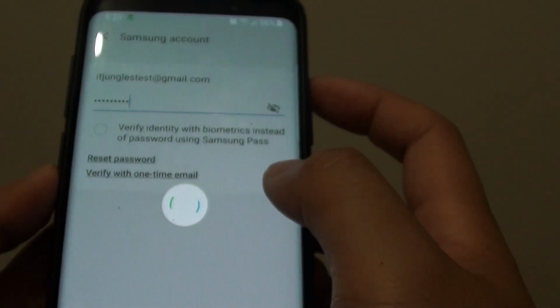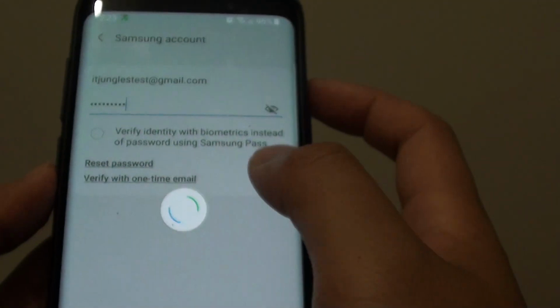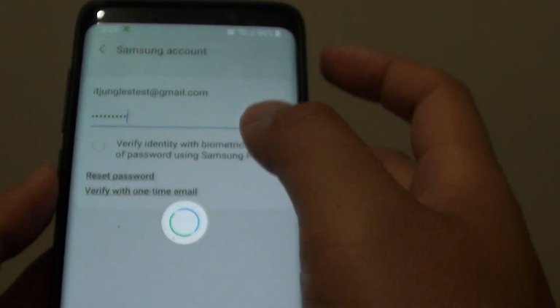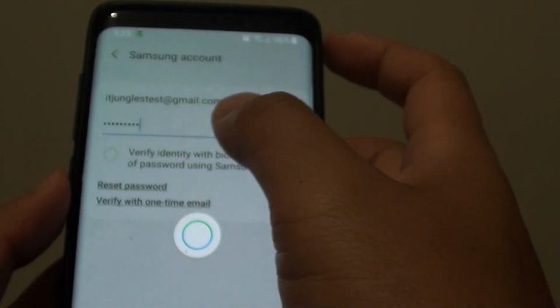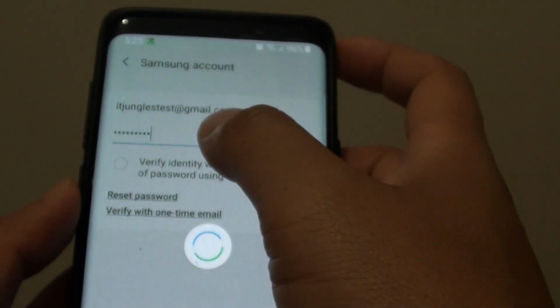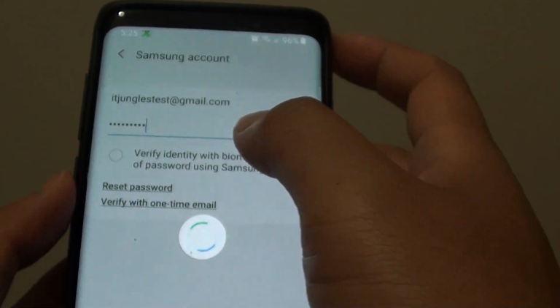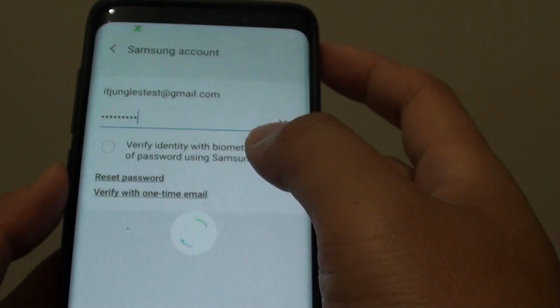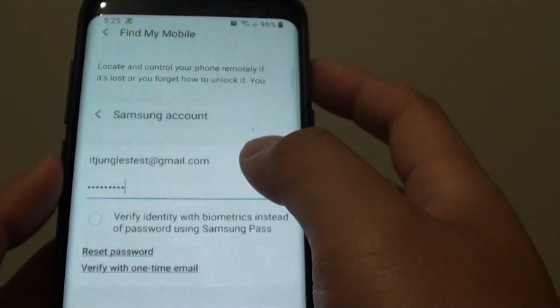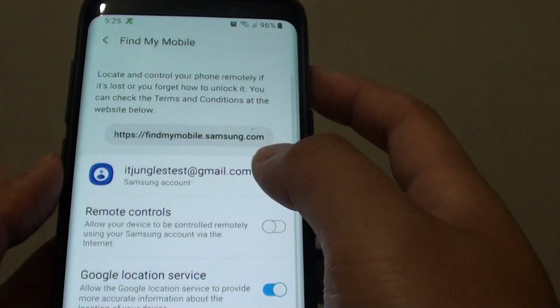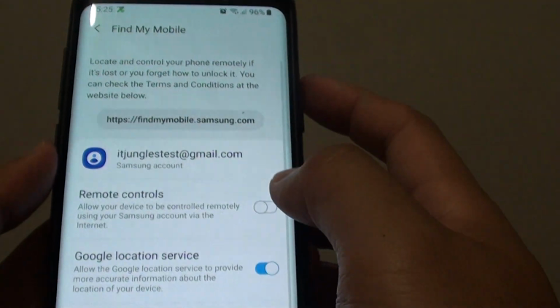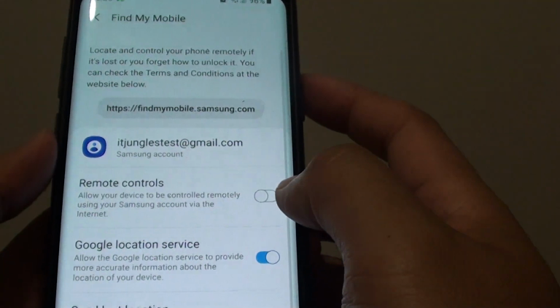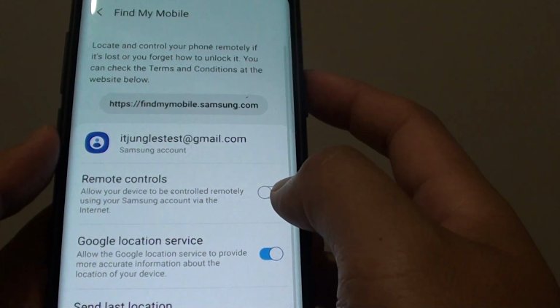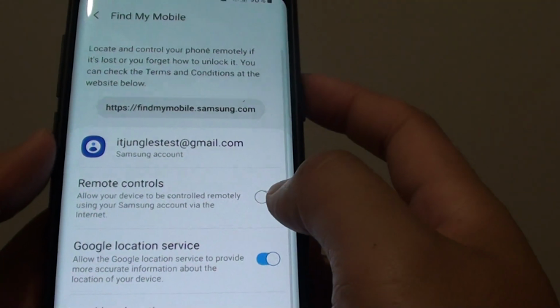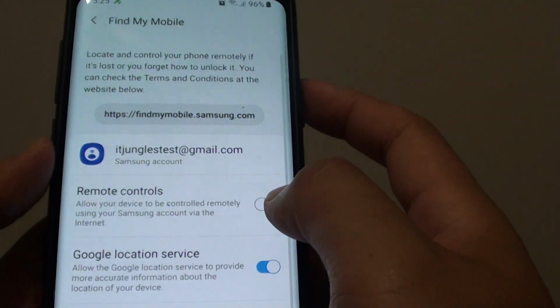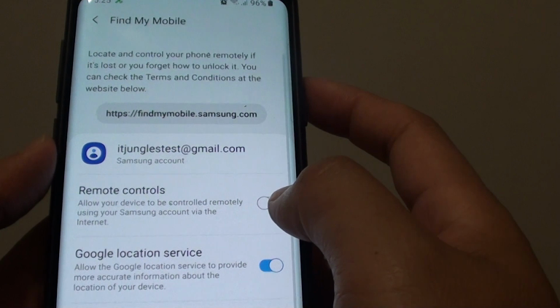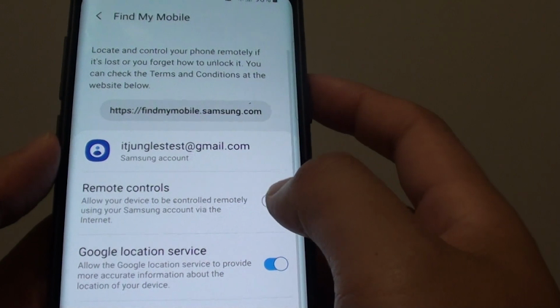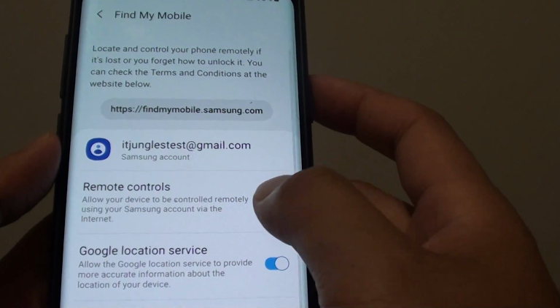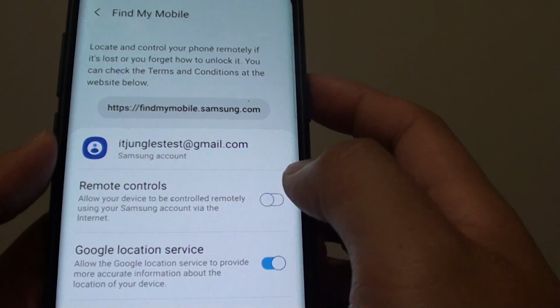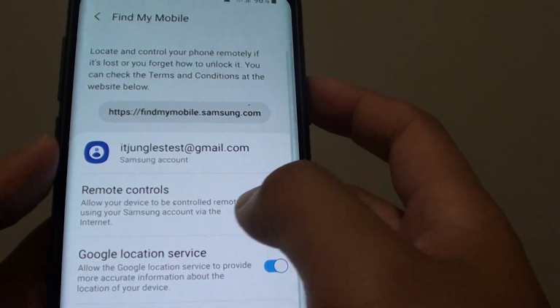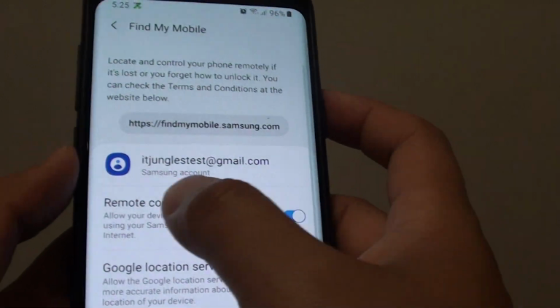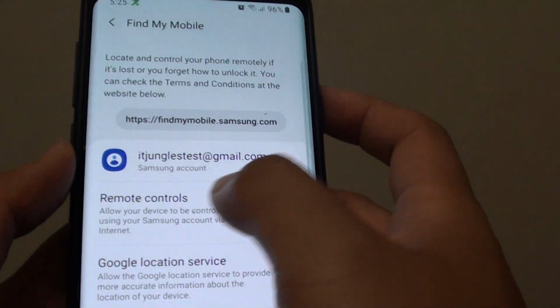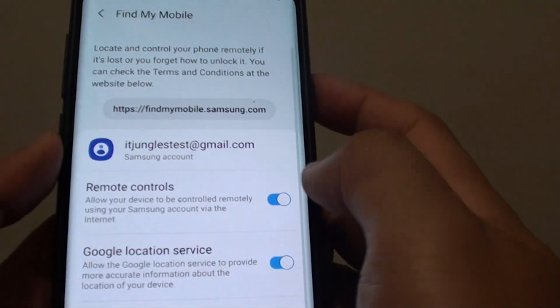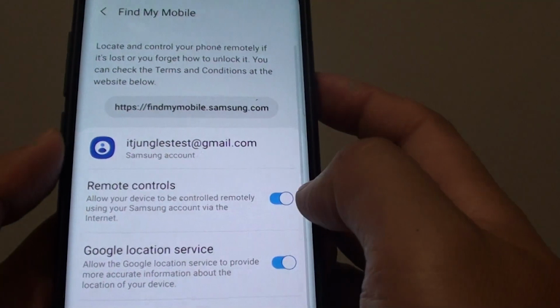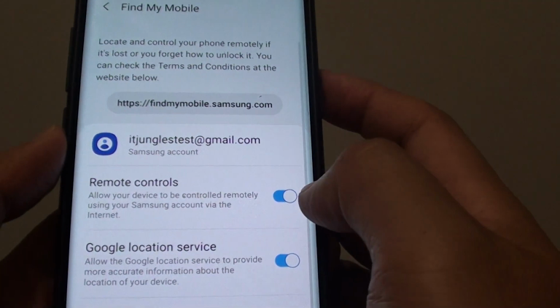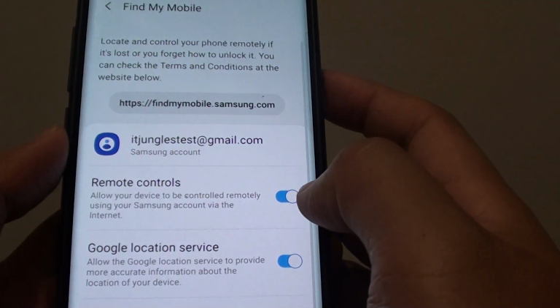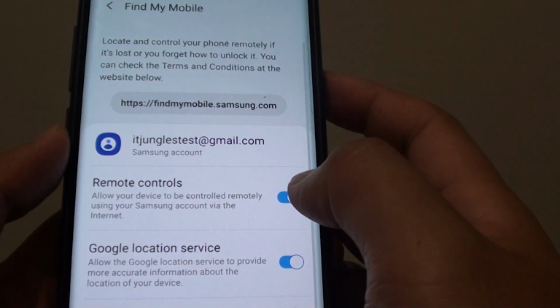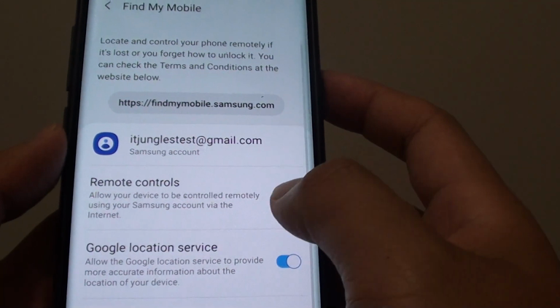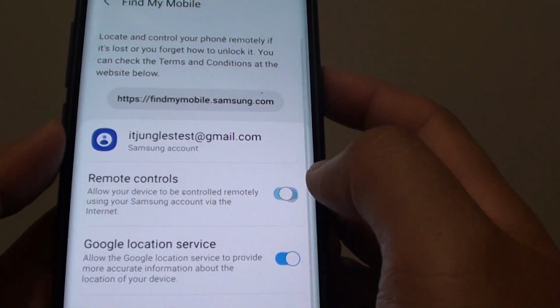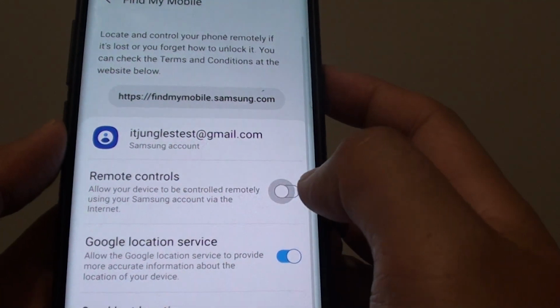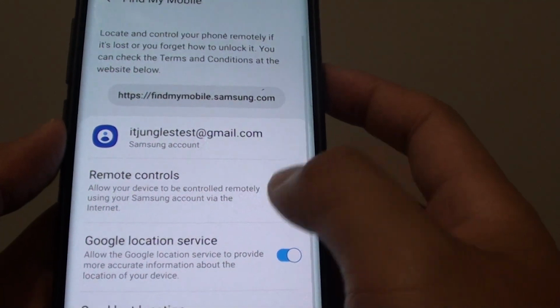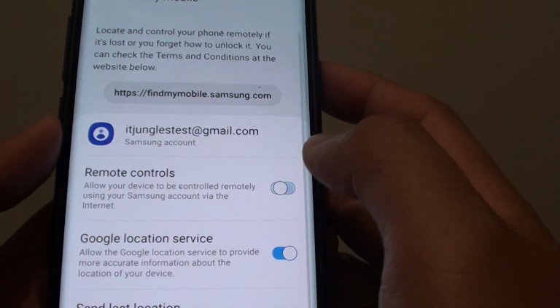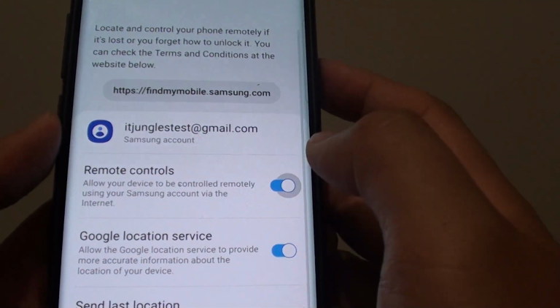Once you put in the password for the account, you can then tap on remote control to turn it on or off.